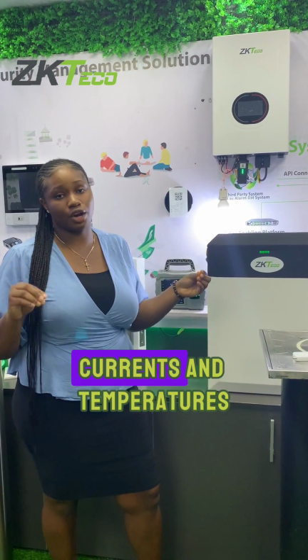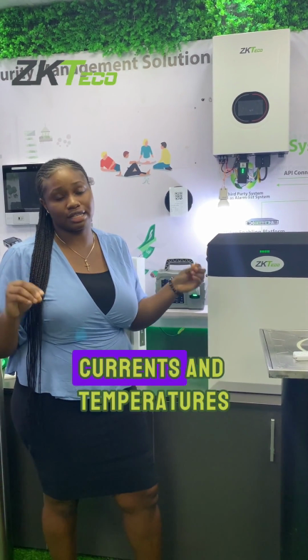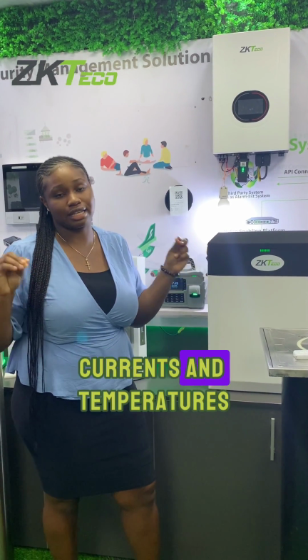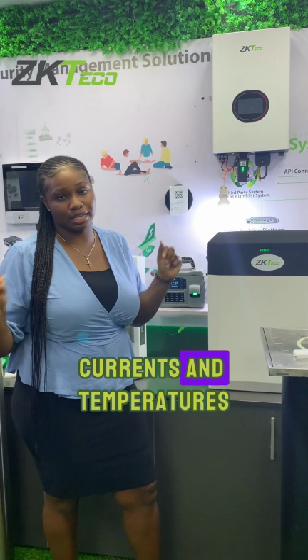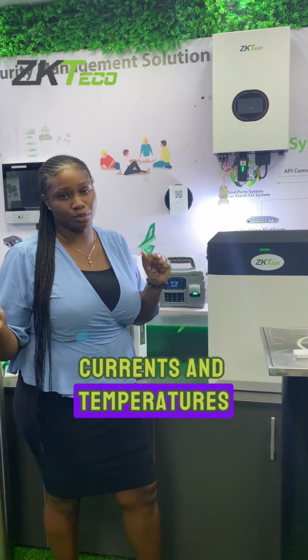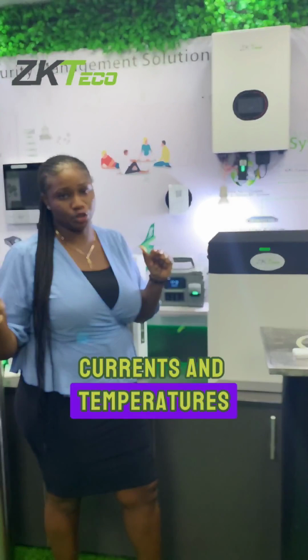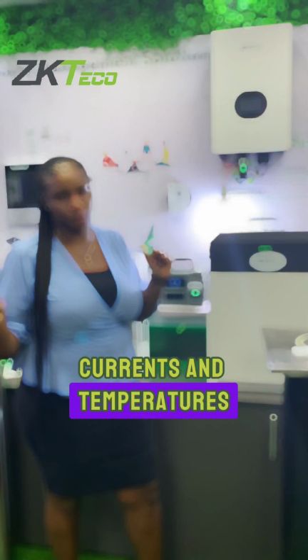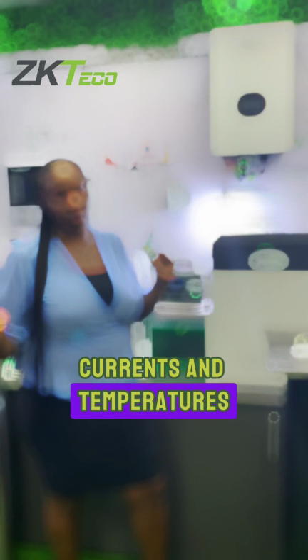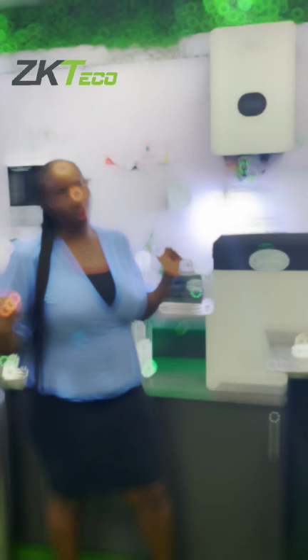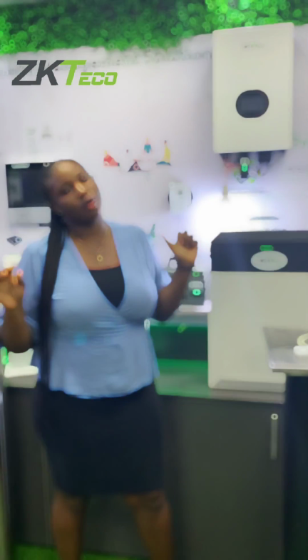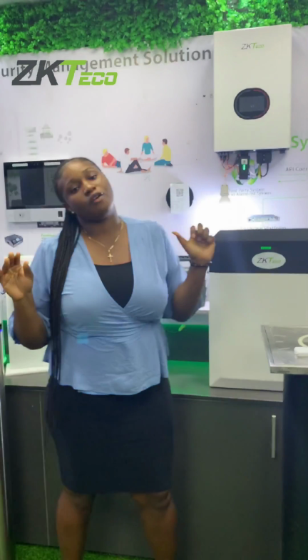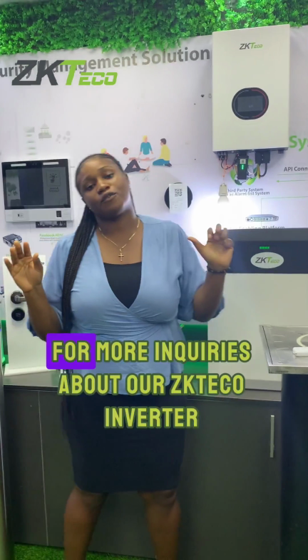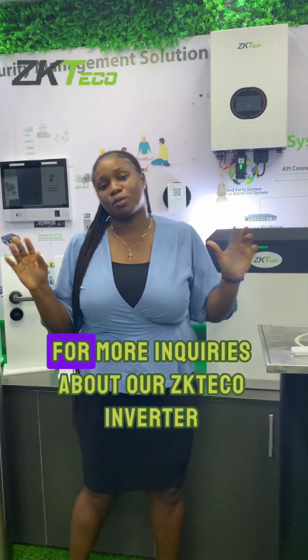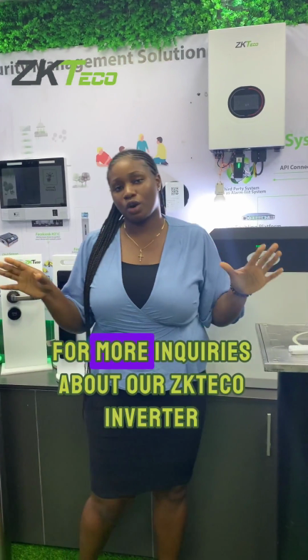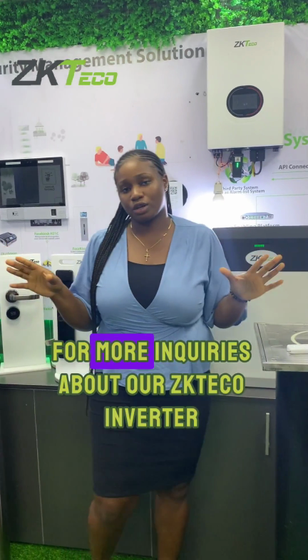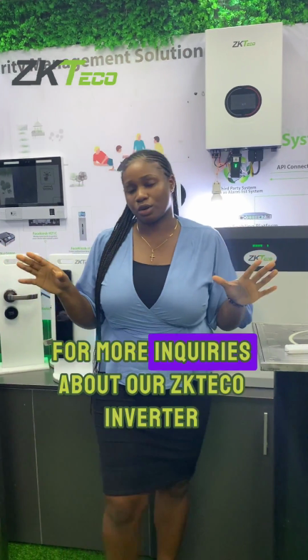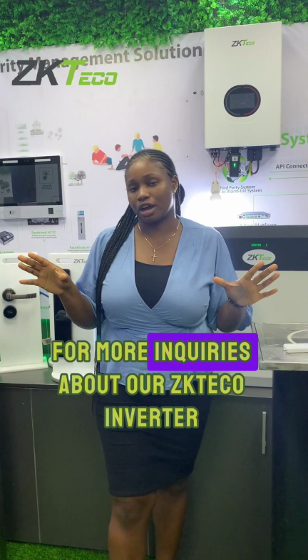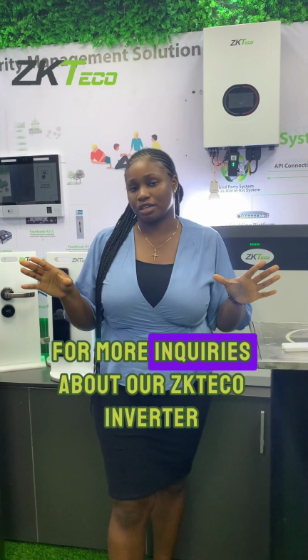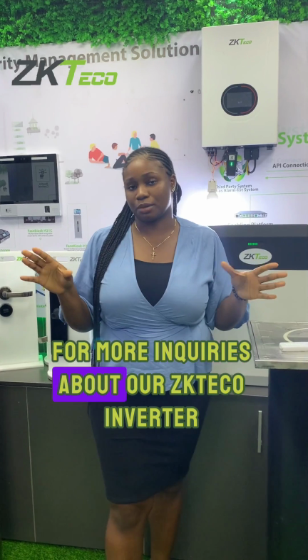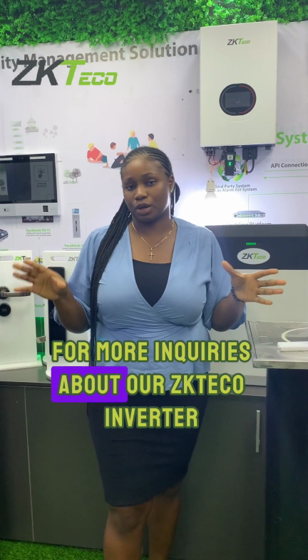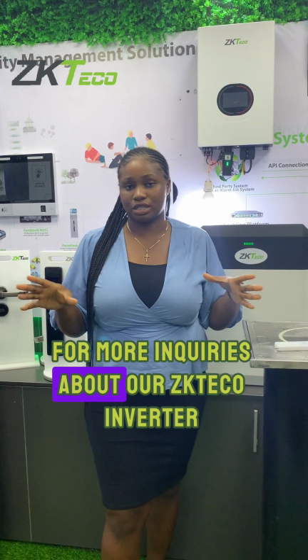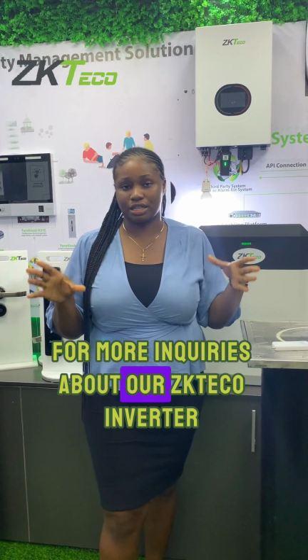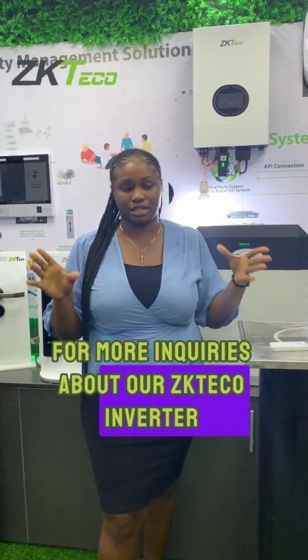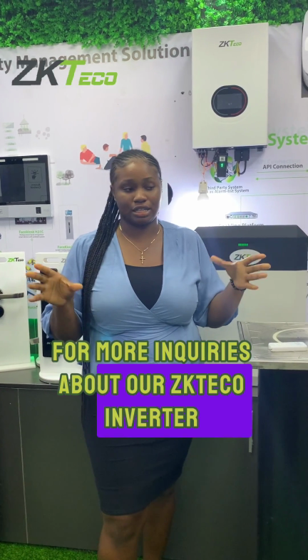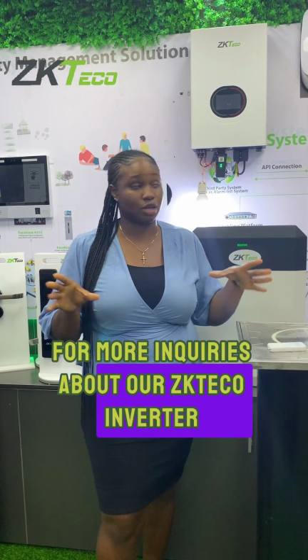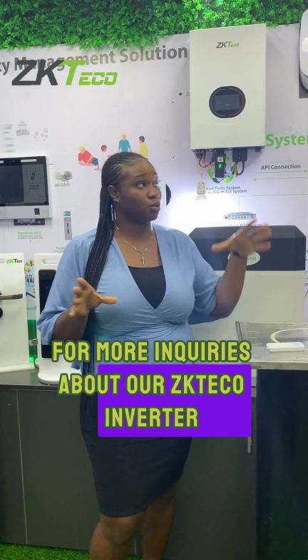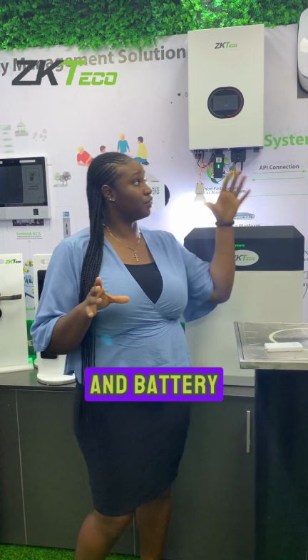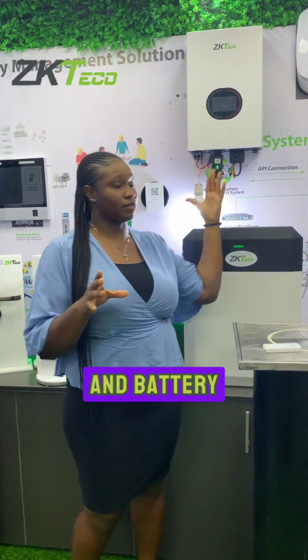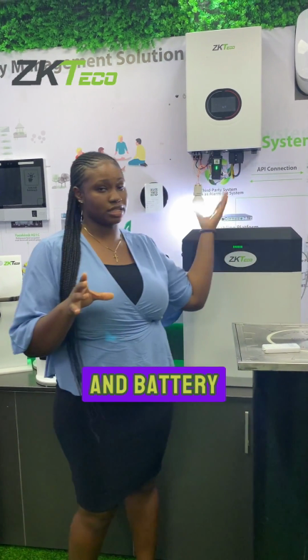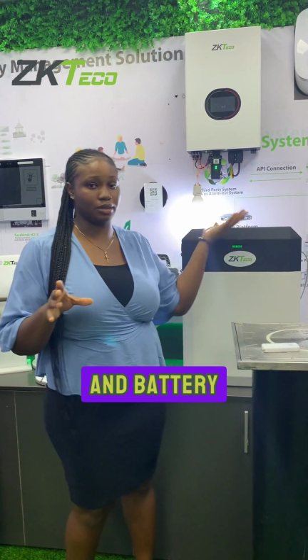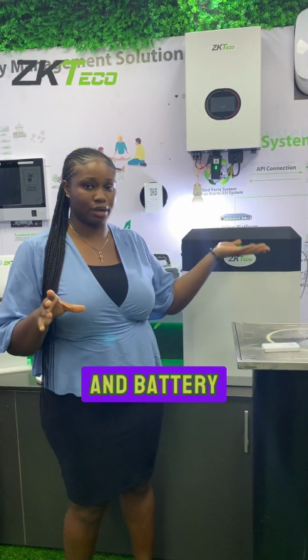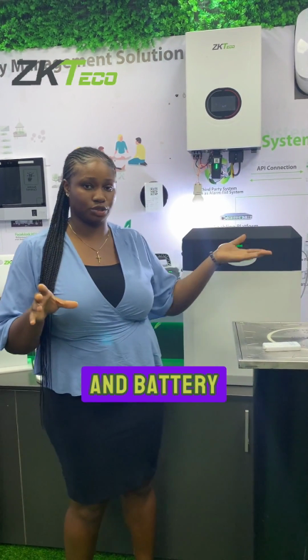For more inquiries about ZP Teco Inverter and Battery, please contact us via email.